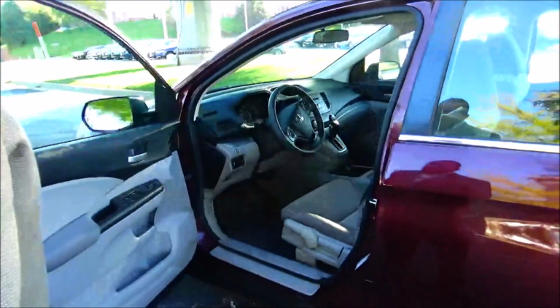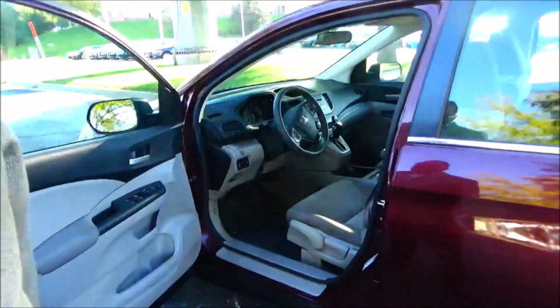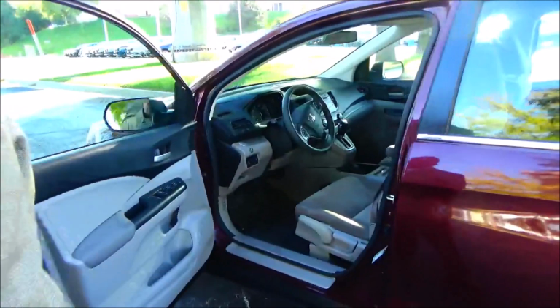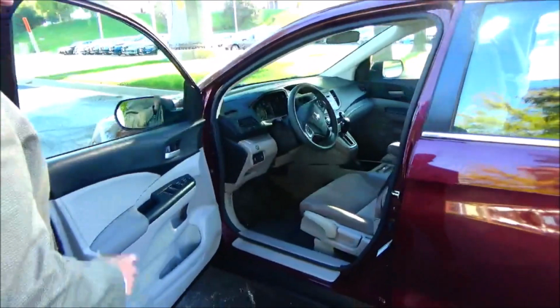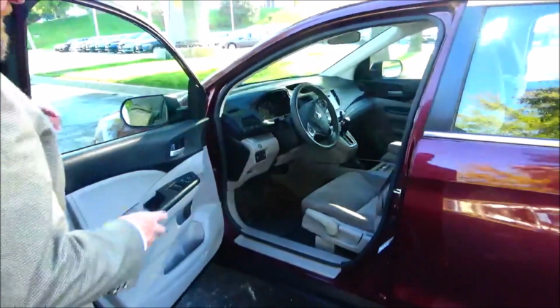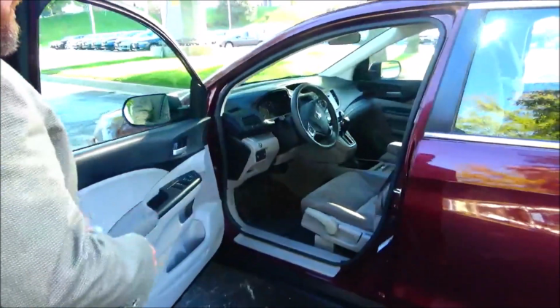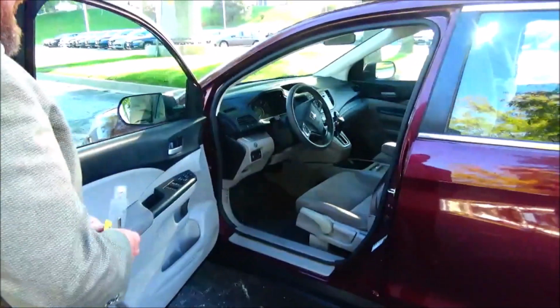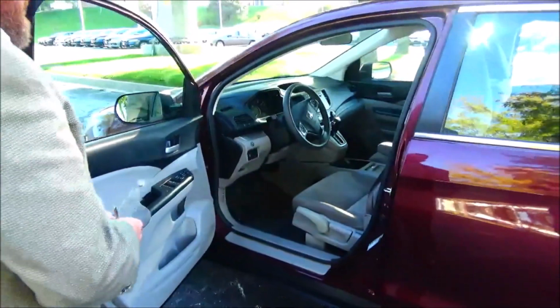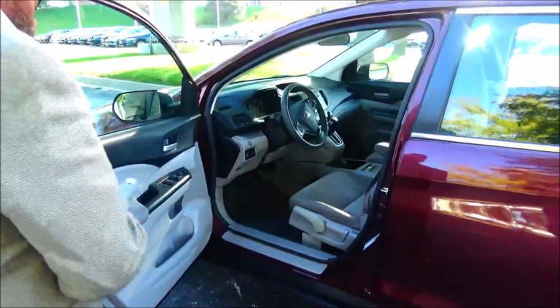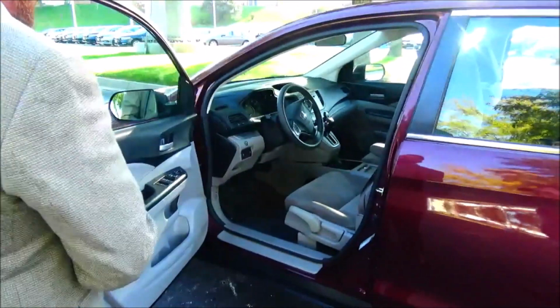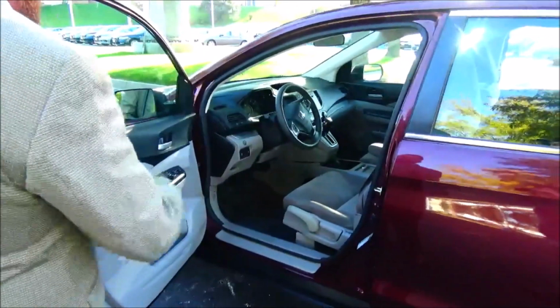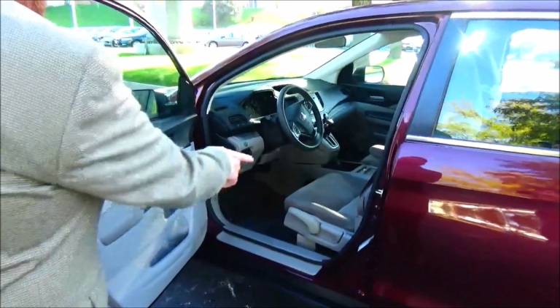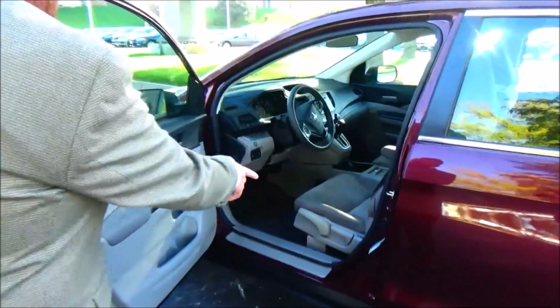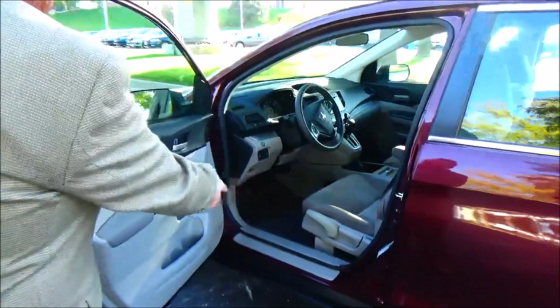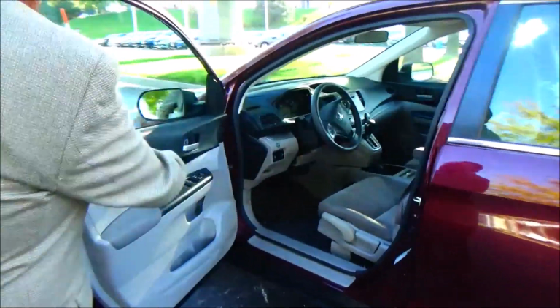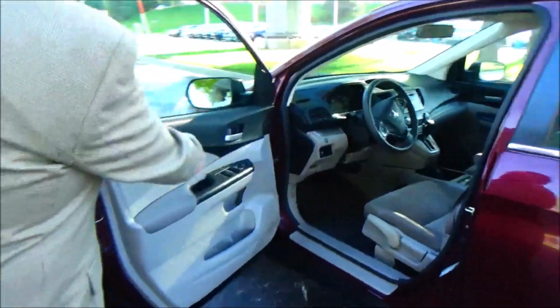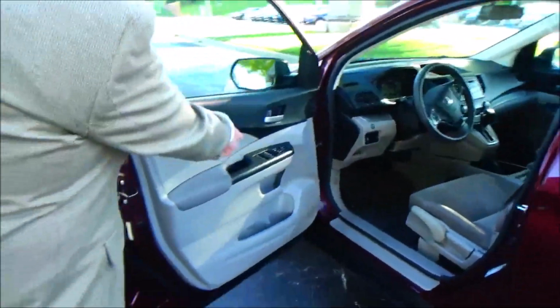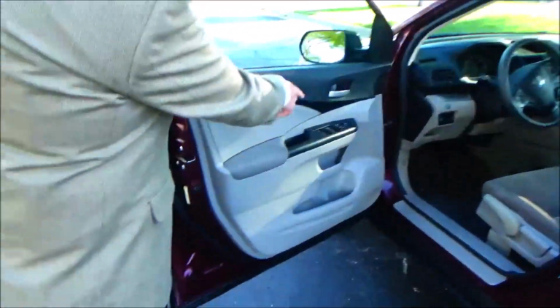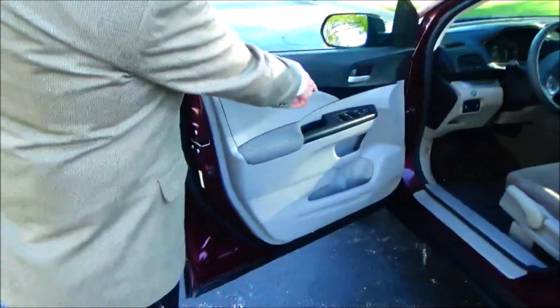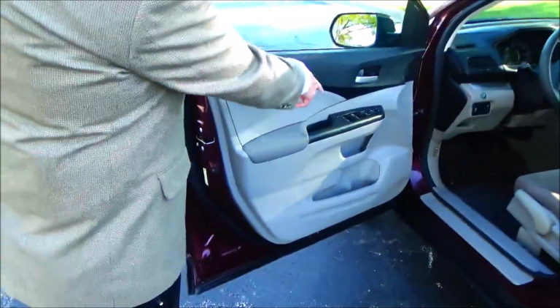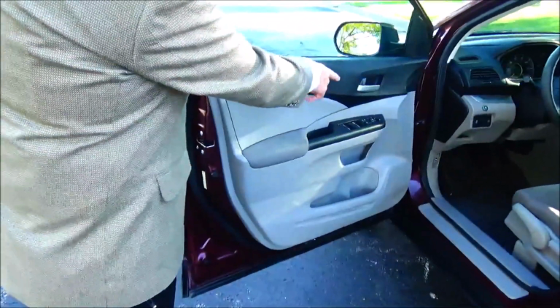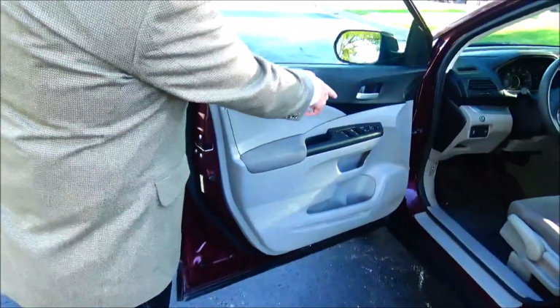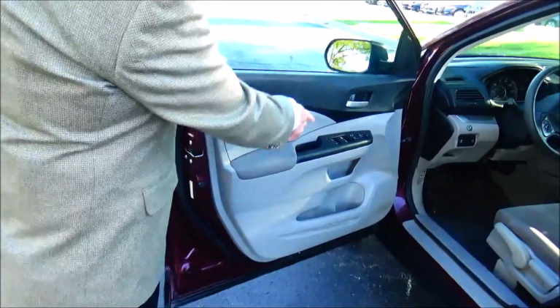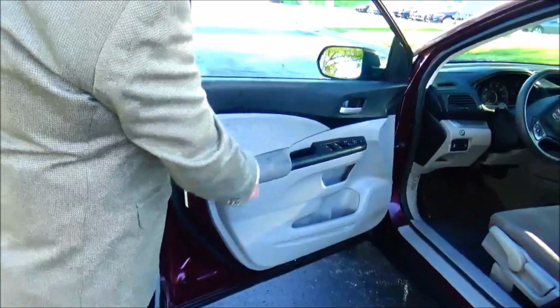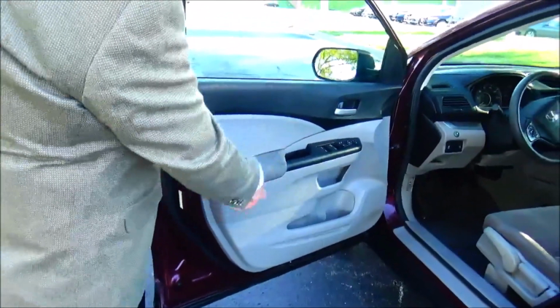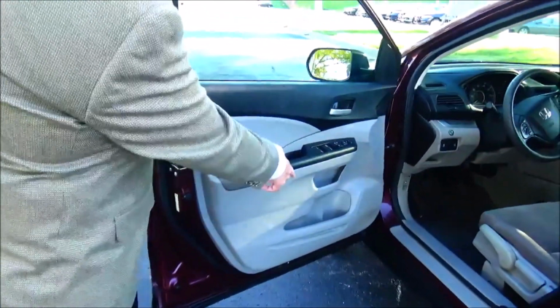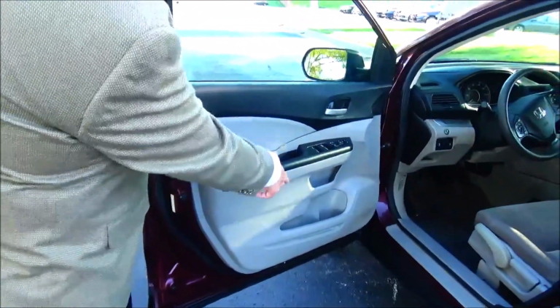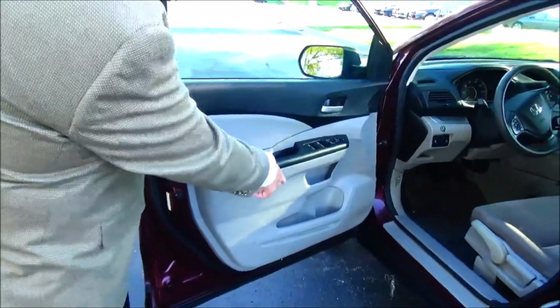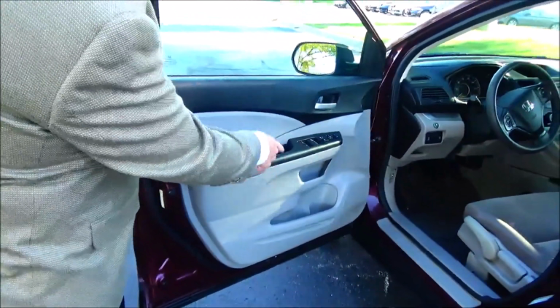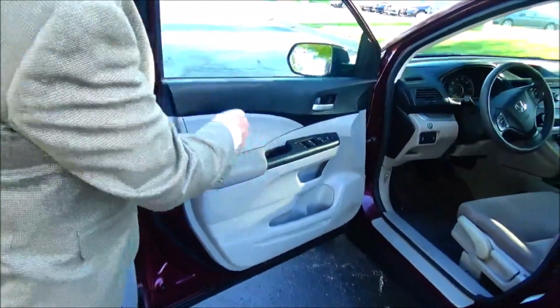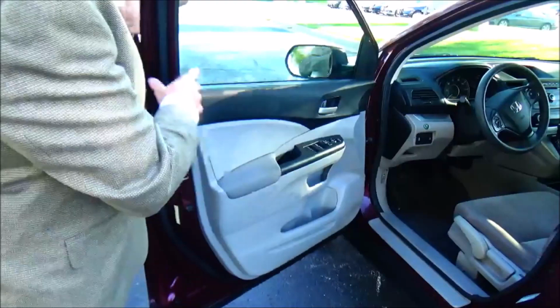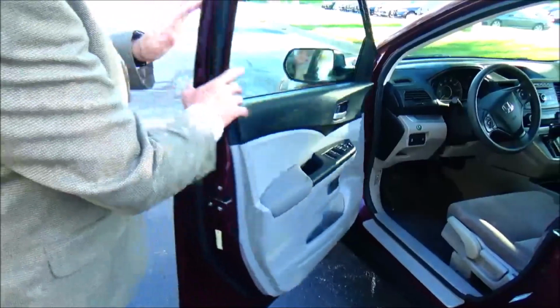Manual adjustment including height adjustment on the driver seat, power windows, power locks, power mirrors, and cupholders and storage in the door.